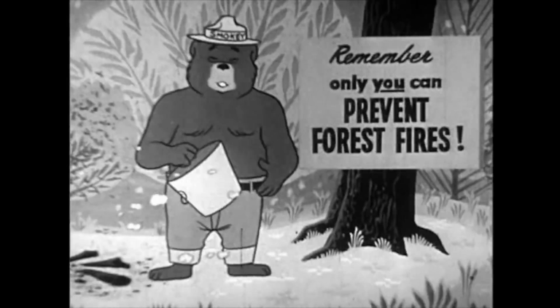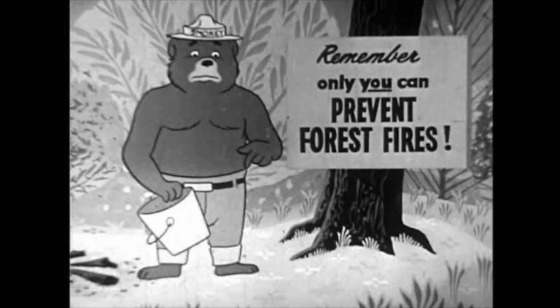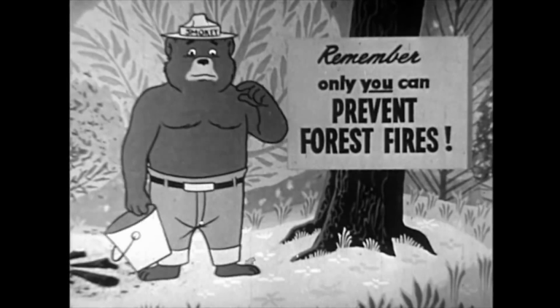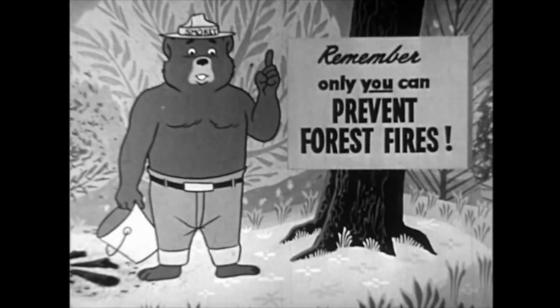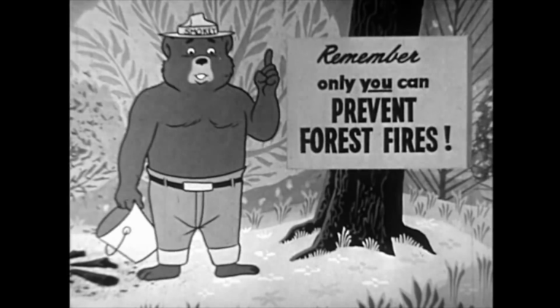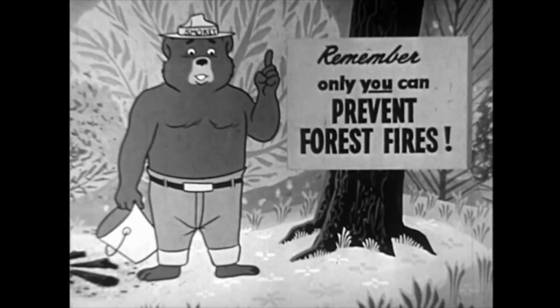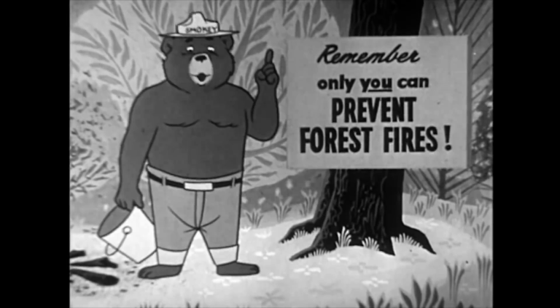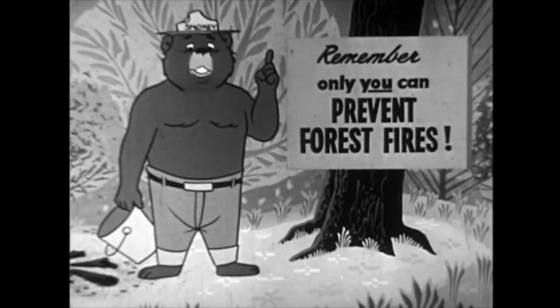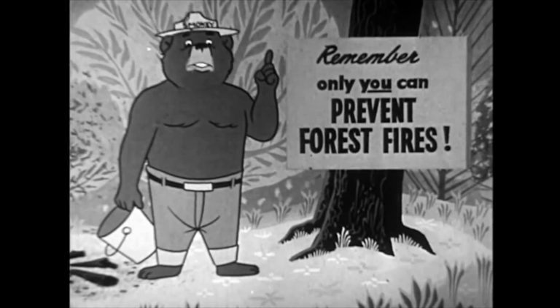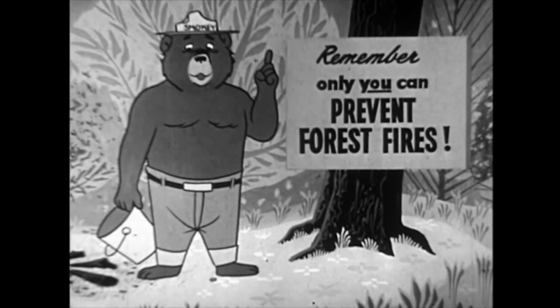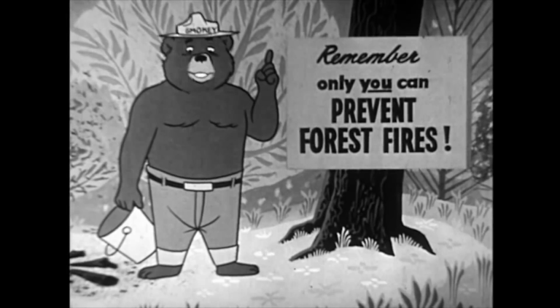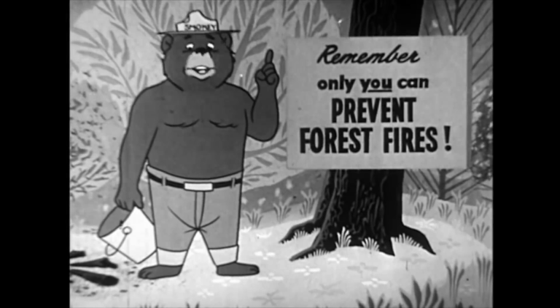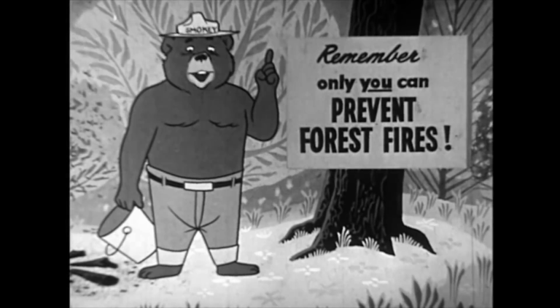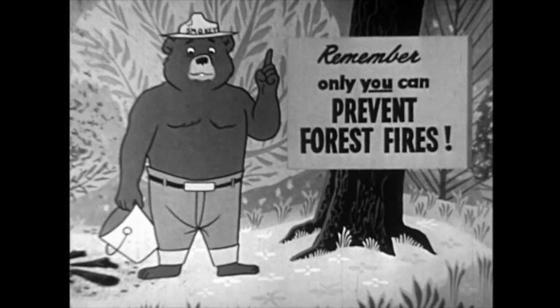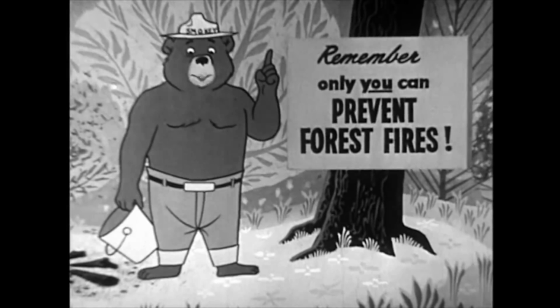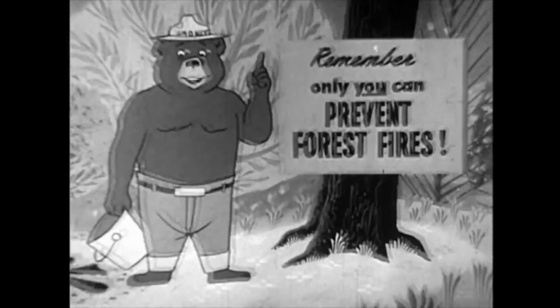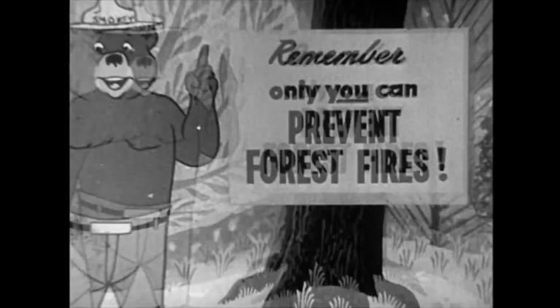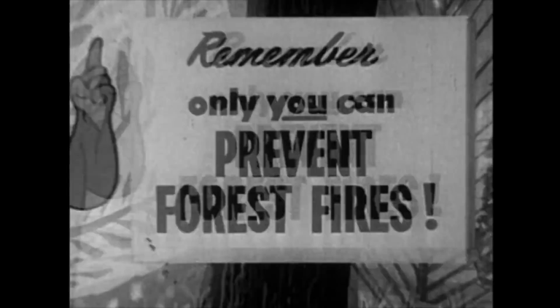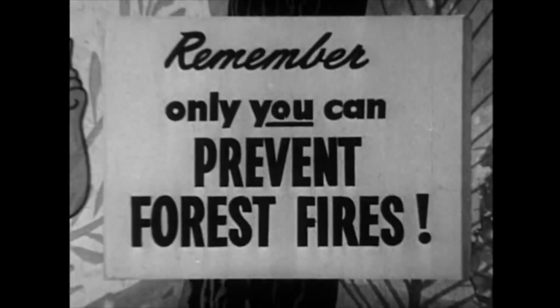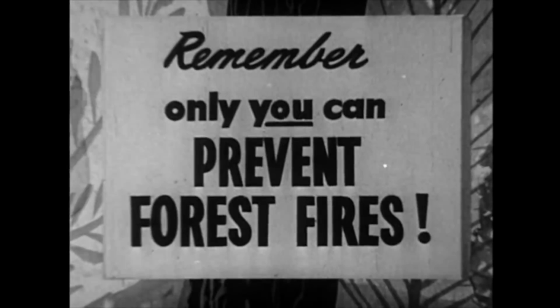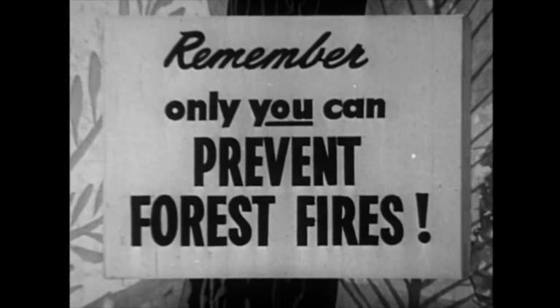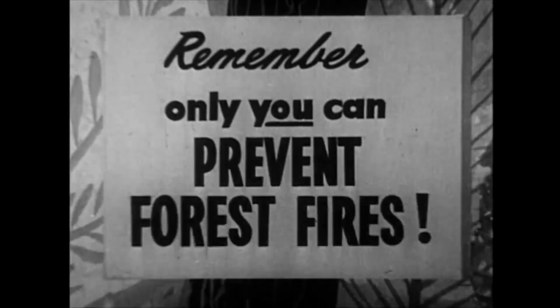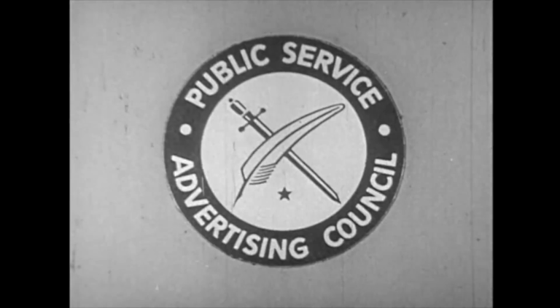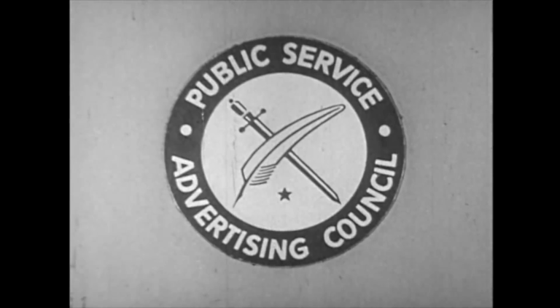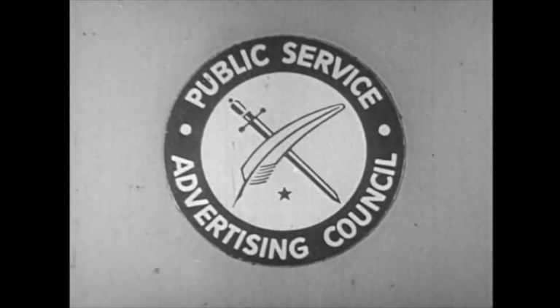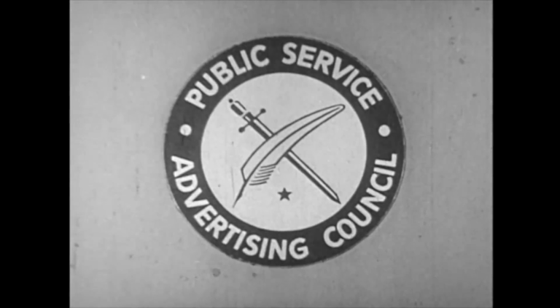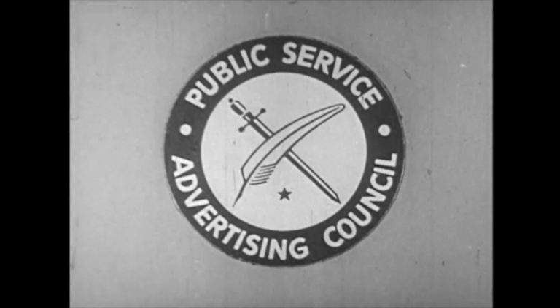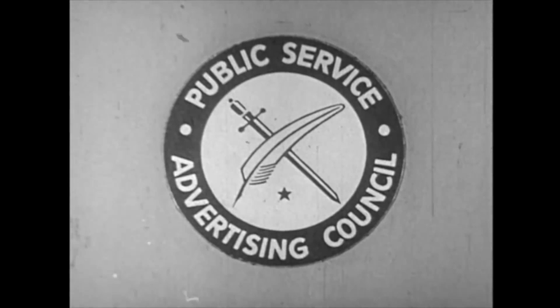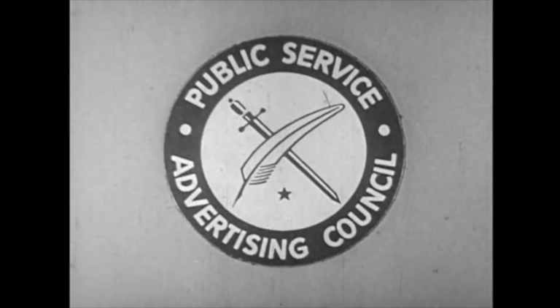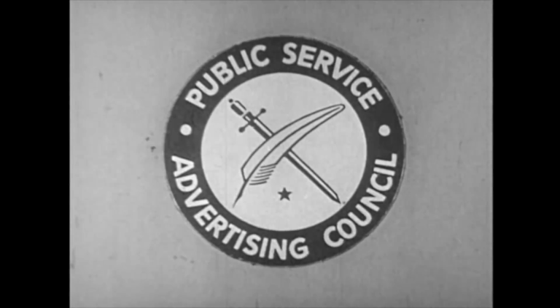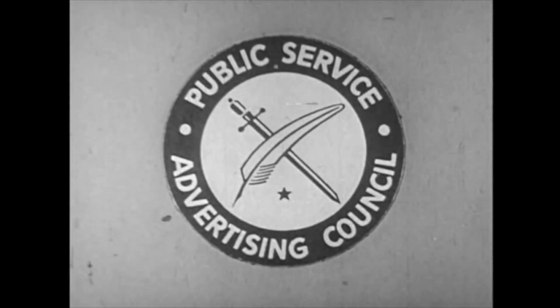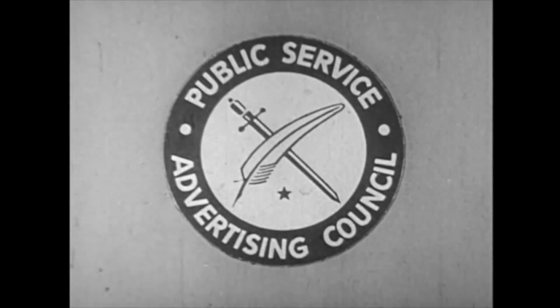Remember, only you can prevent forest fires. Oh, it's a little more! No, I know!